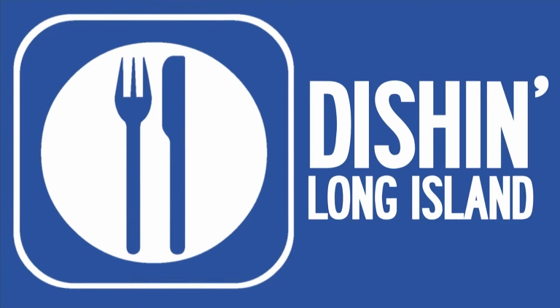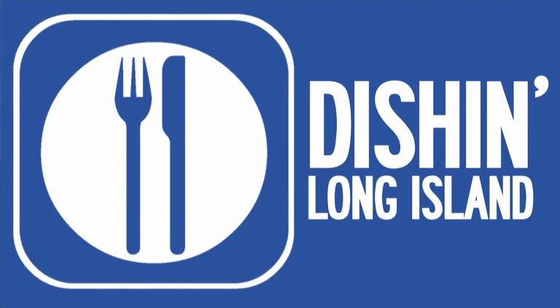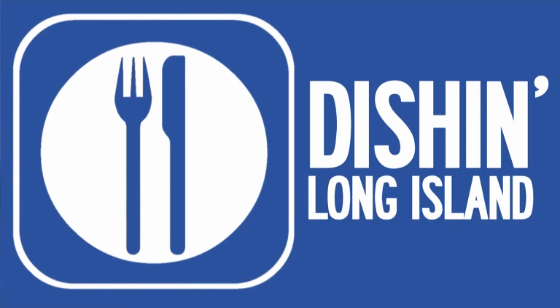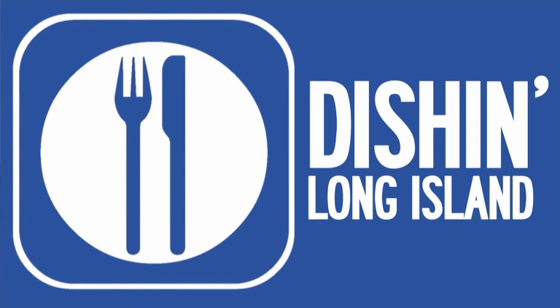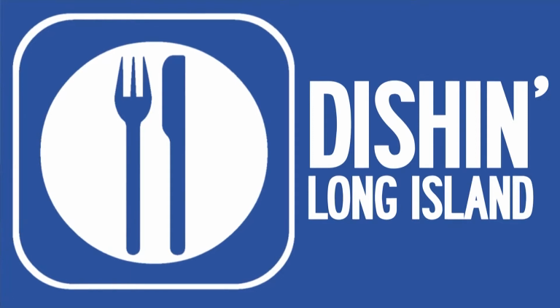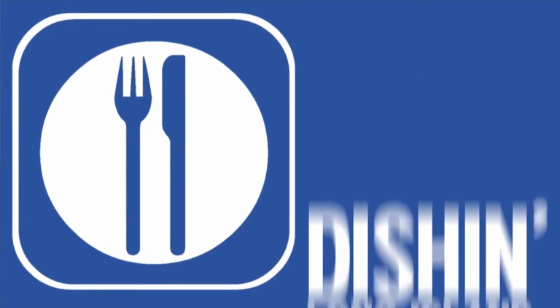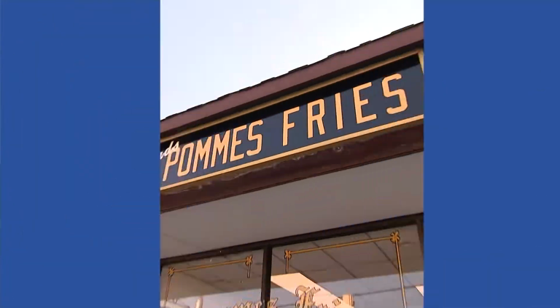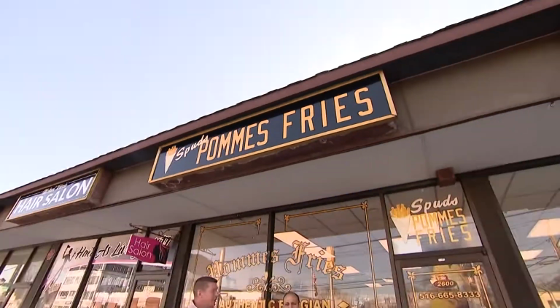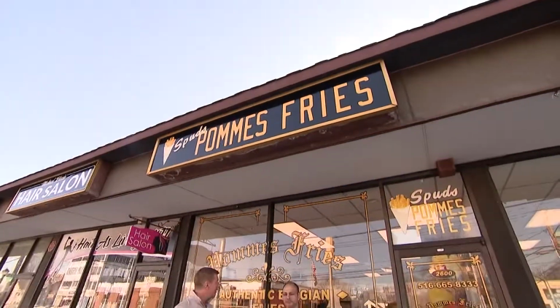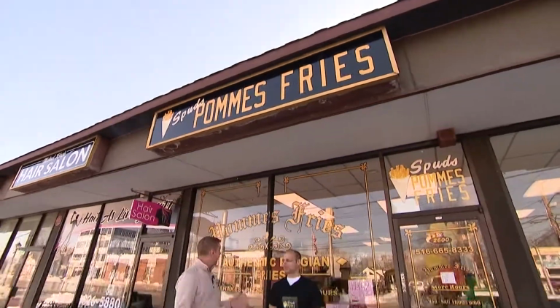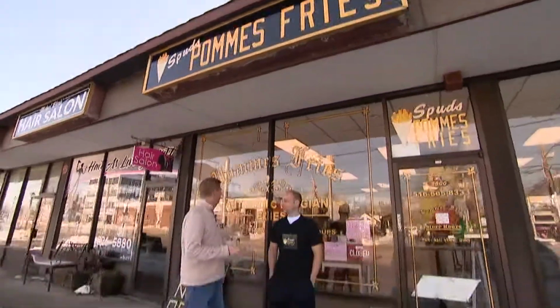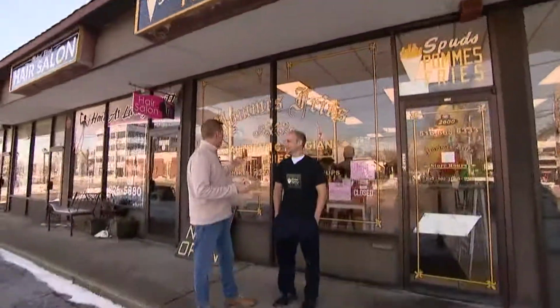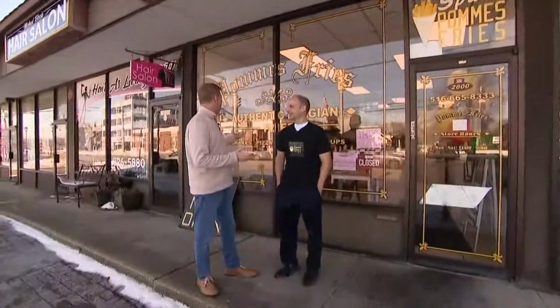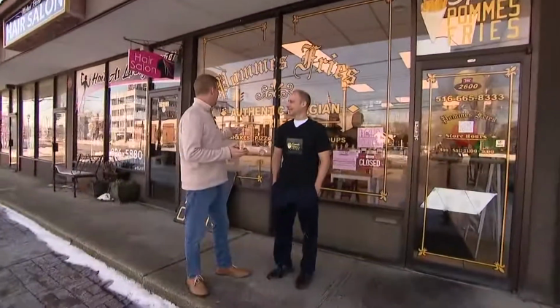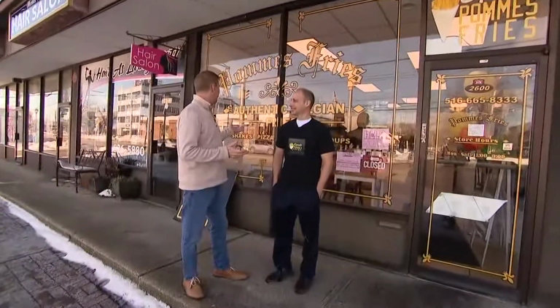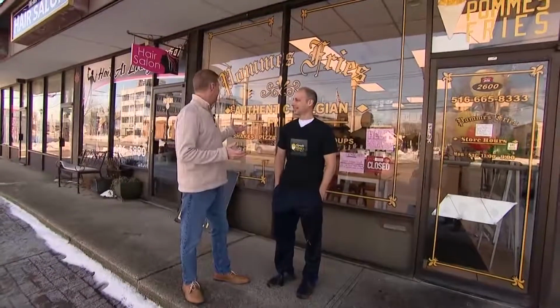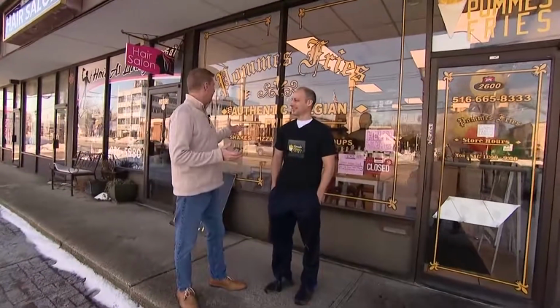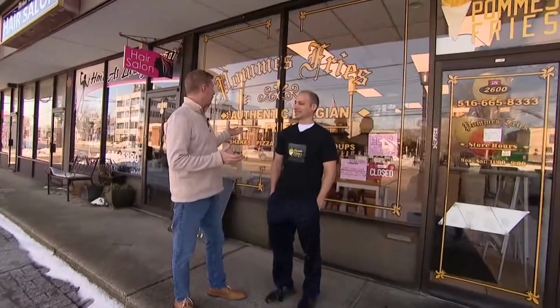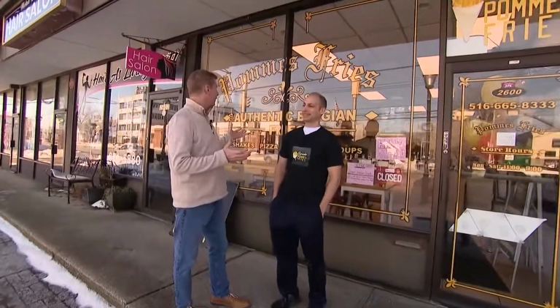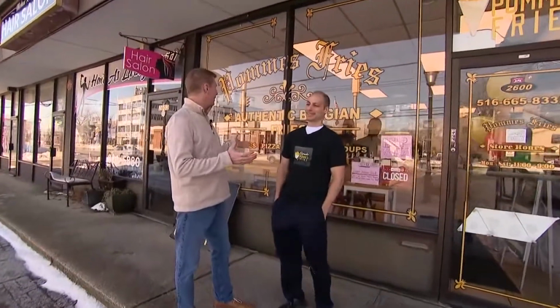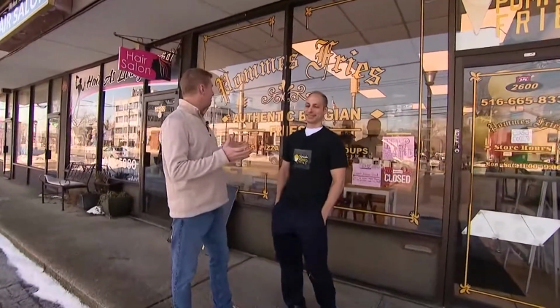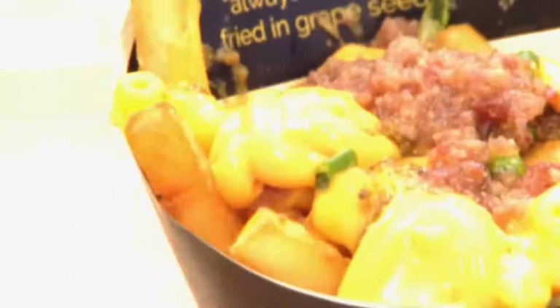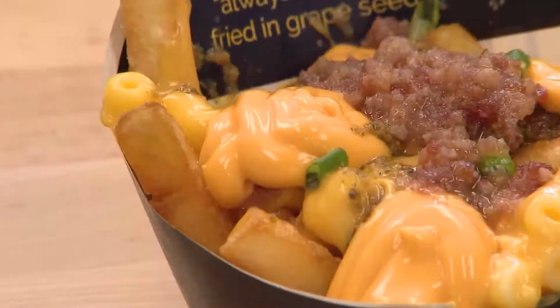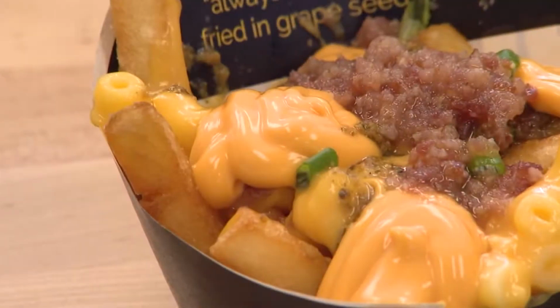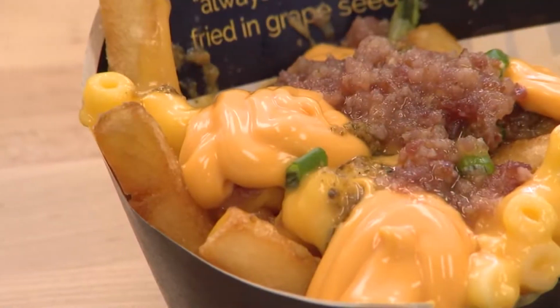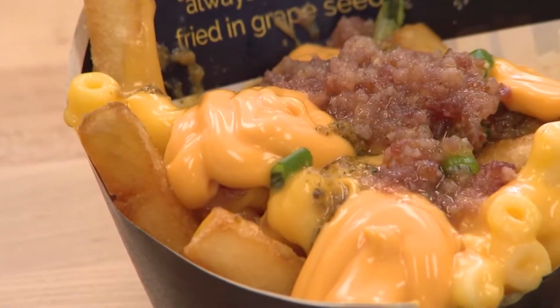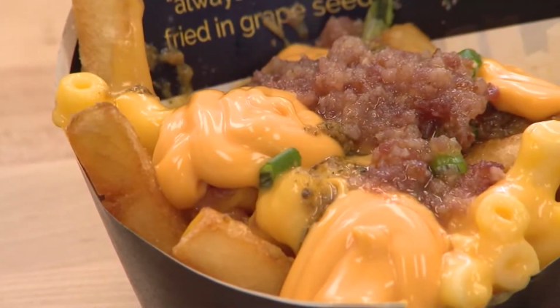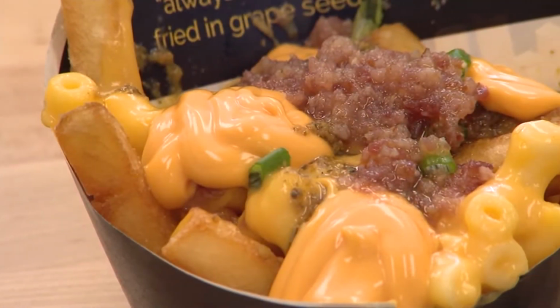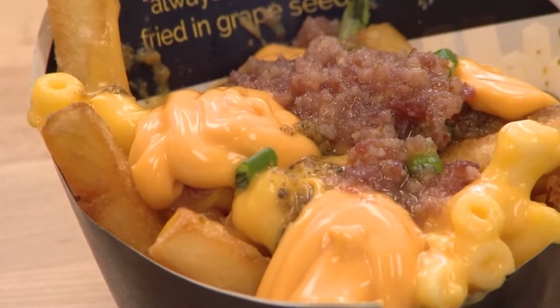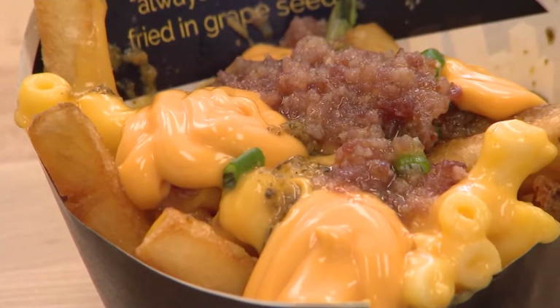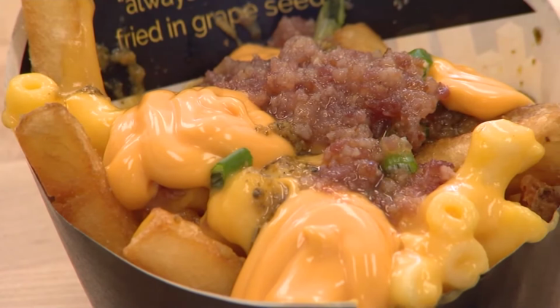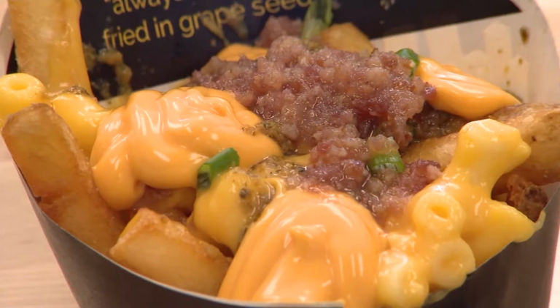I'm here with Joe Semonera at Pommes Fries, the authentic Belgian fries. Joe, tell me about this place.